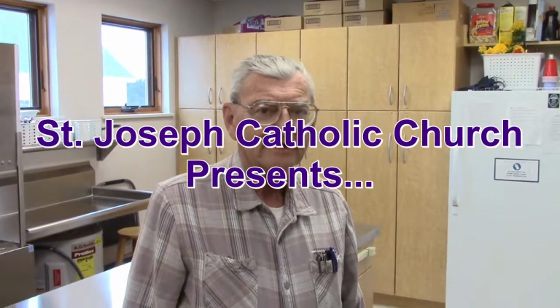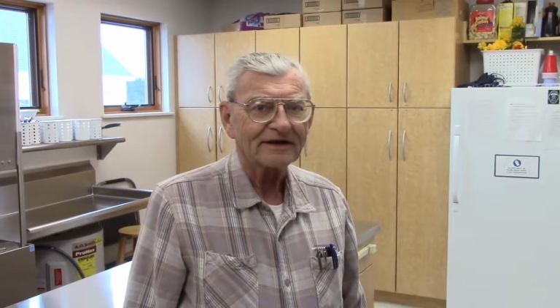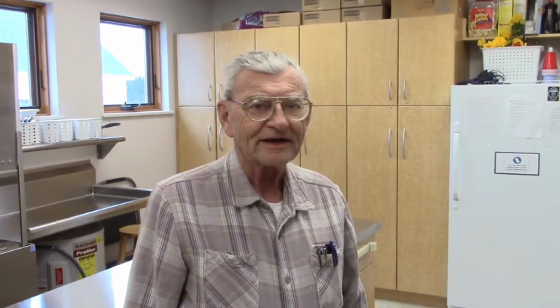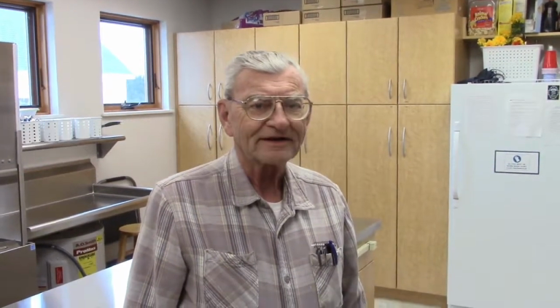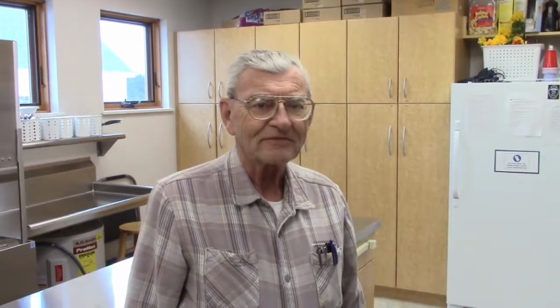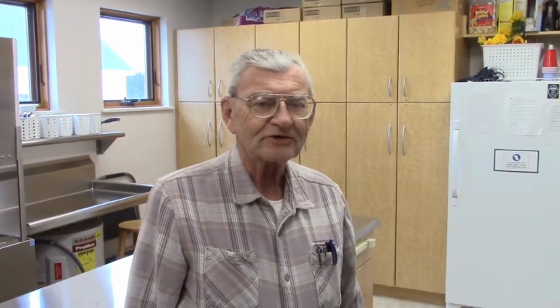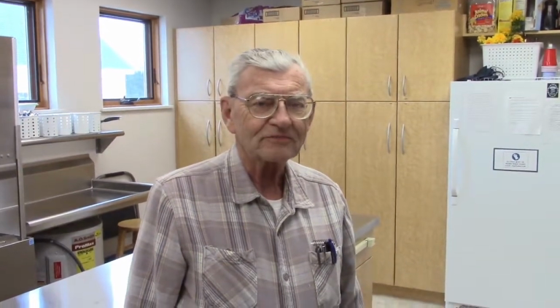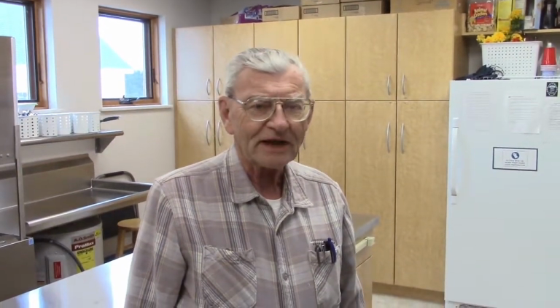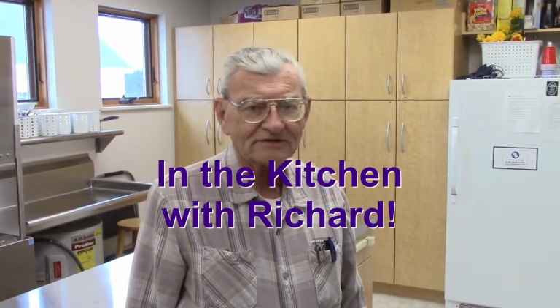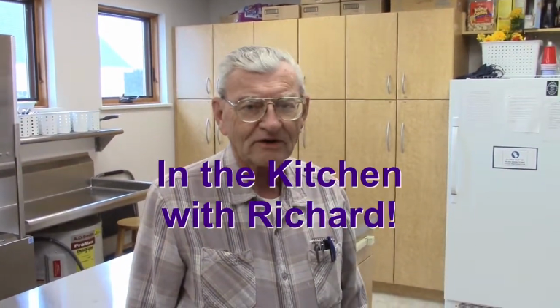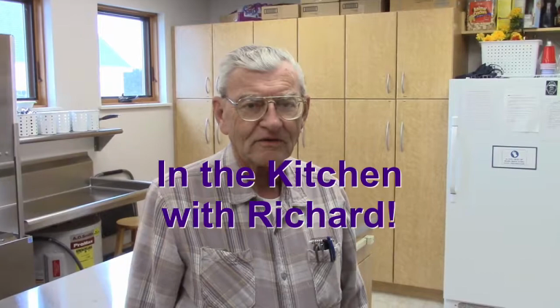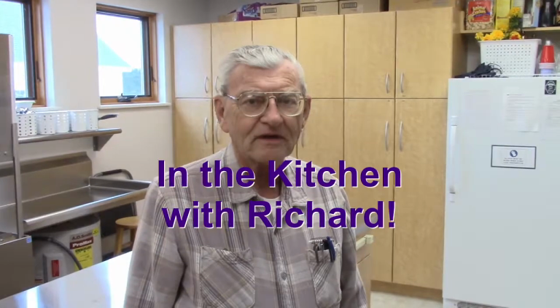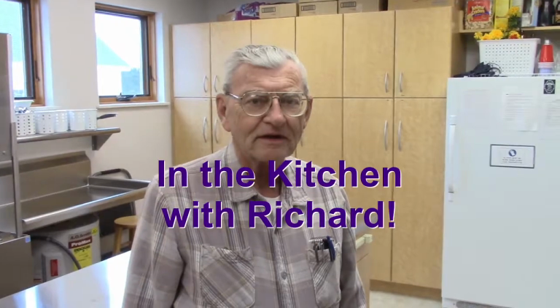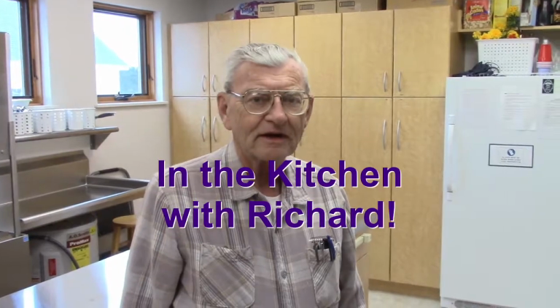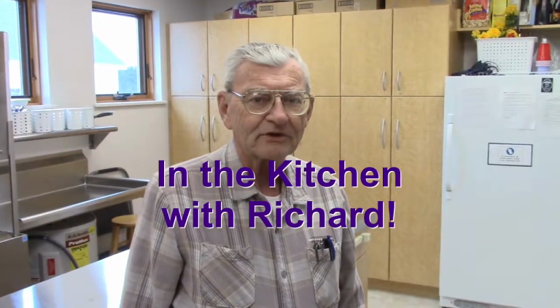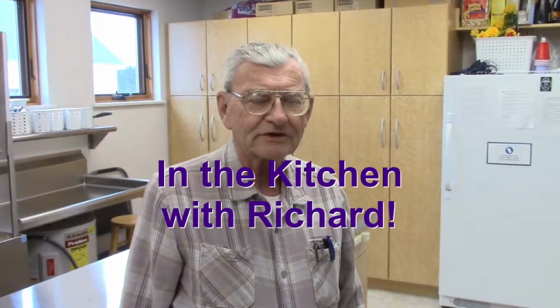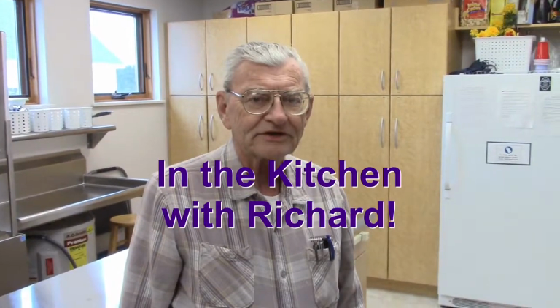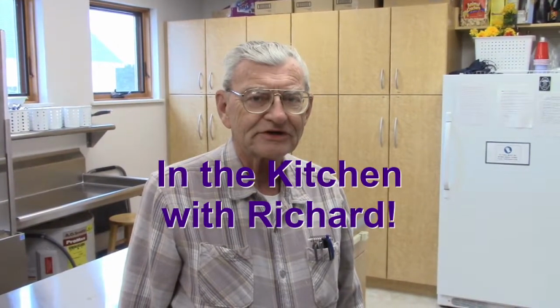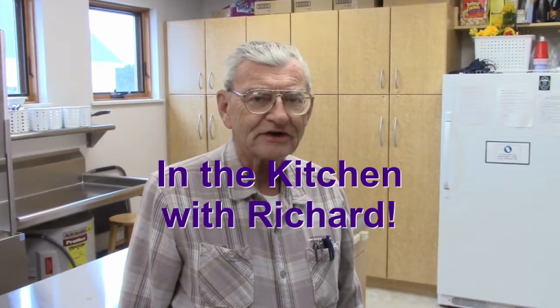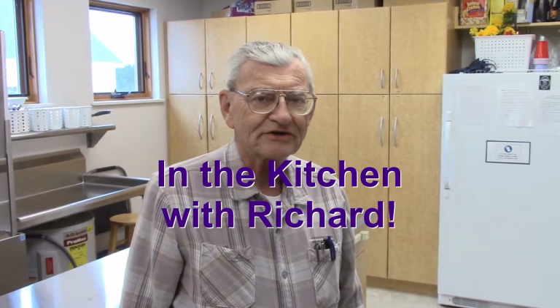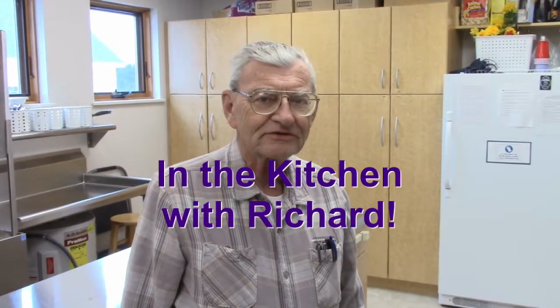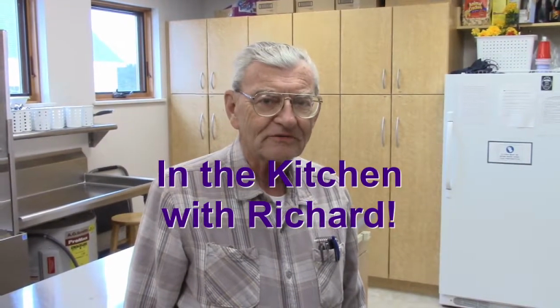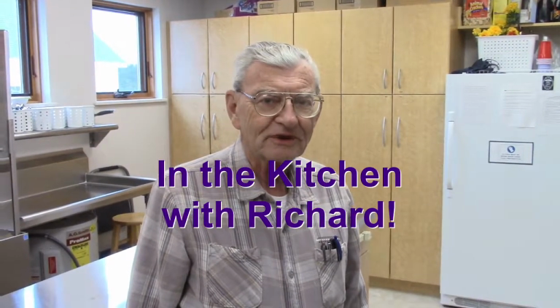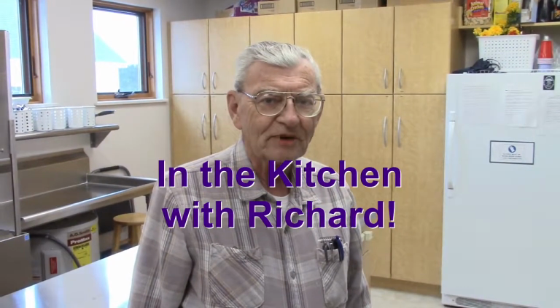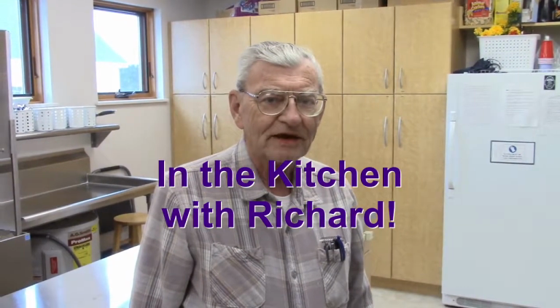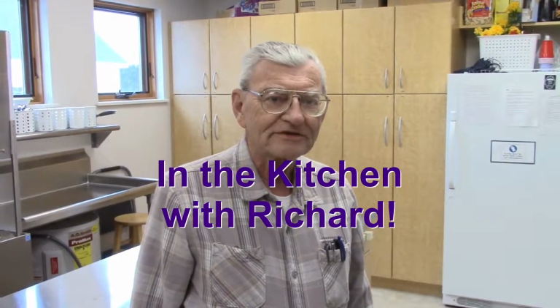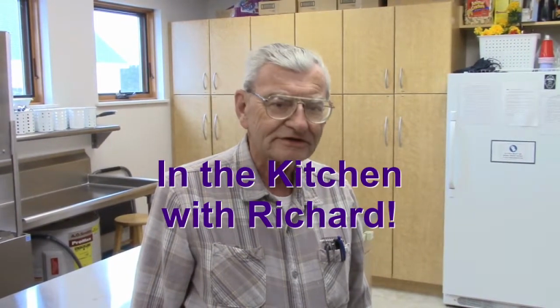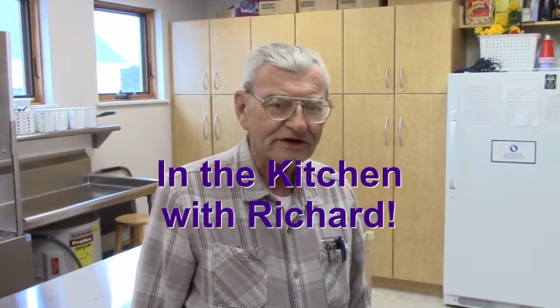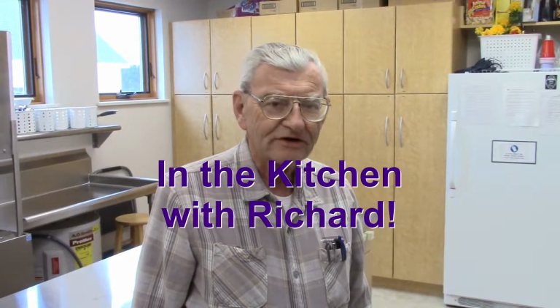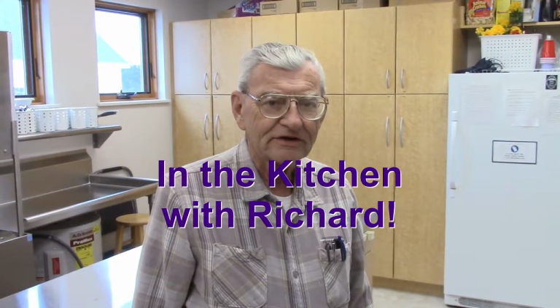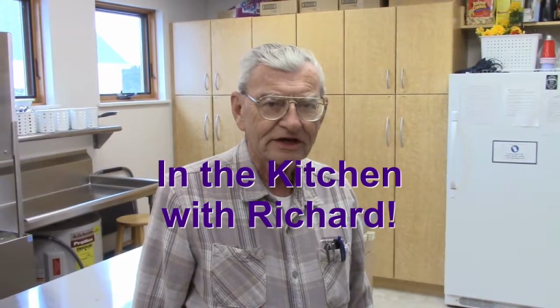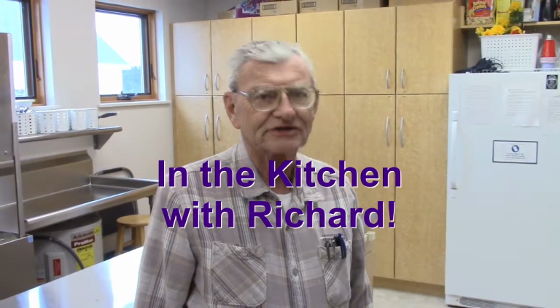Hi, I'm Richard Passano. I'm going to teach you how to use some of the appliances here in the kitchen.